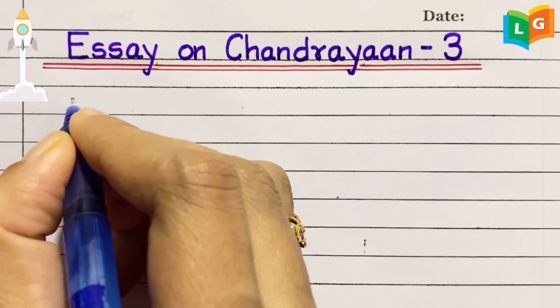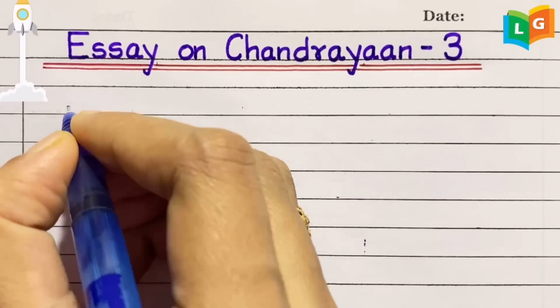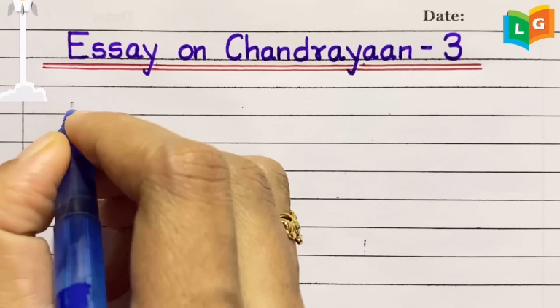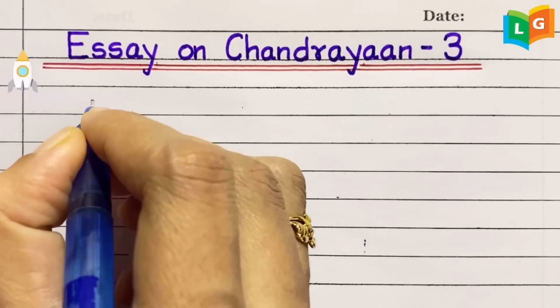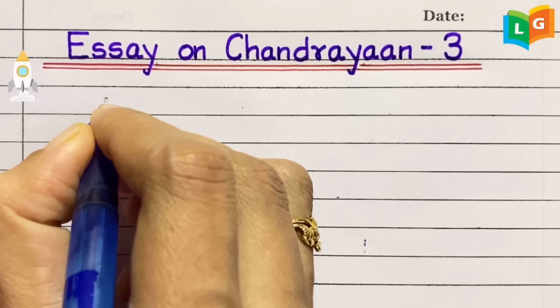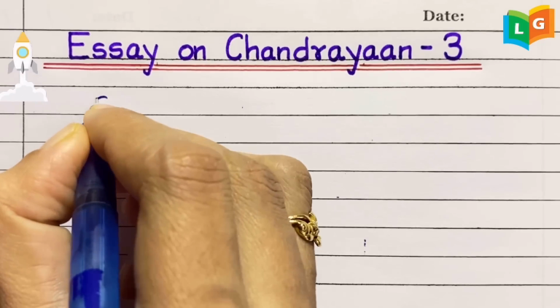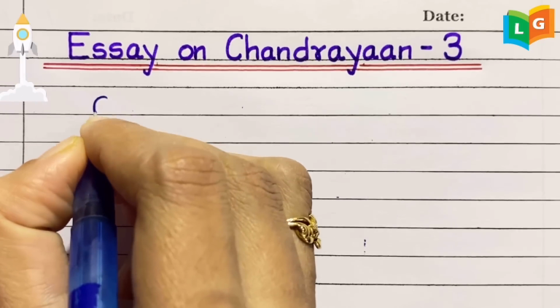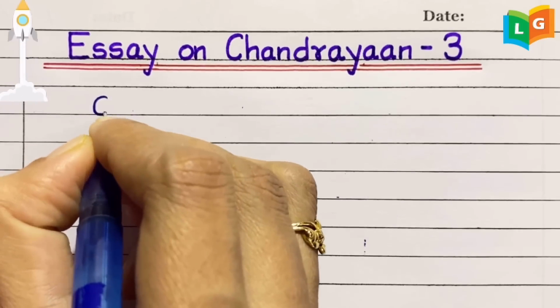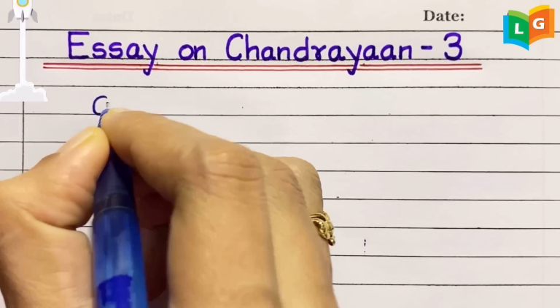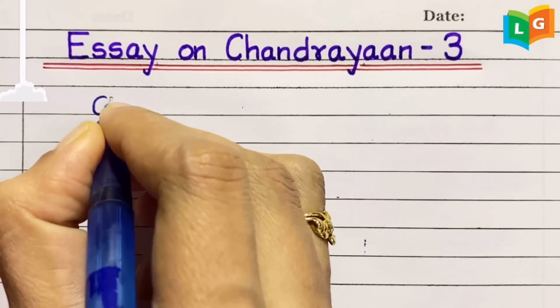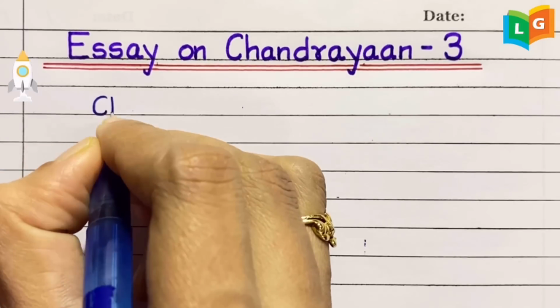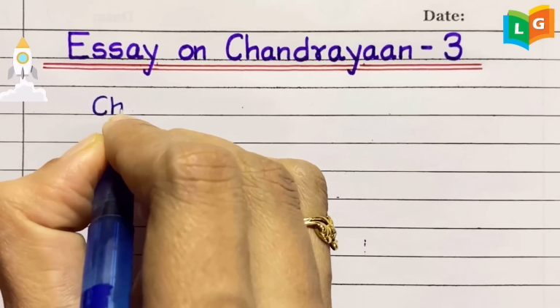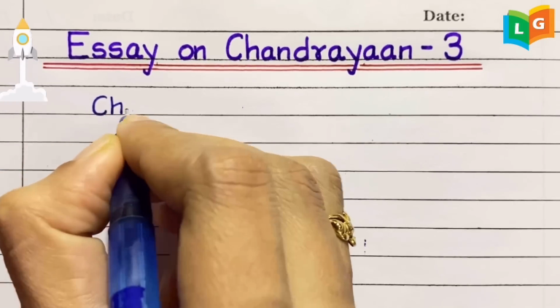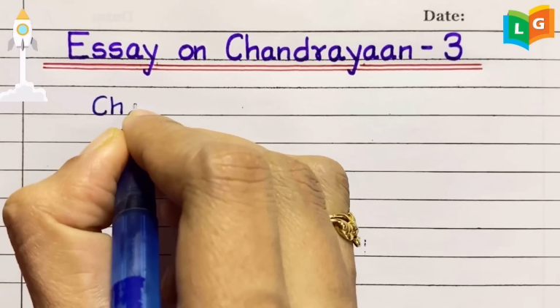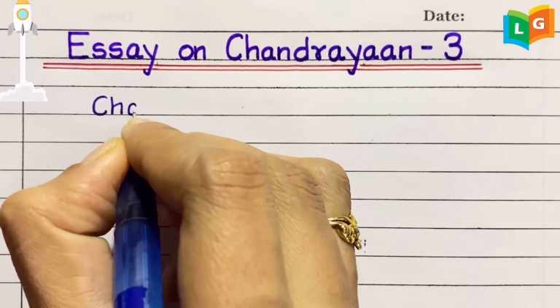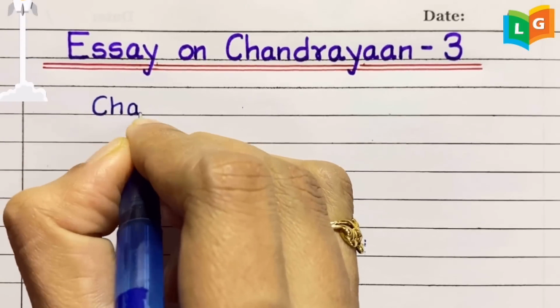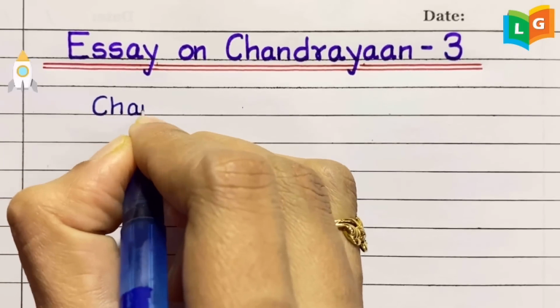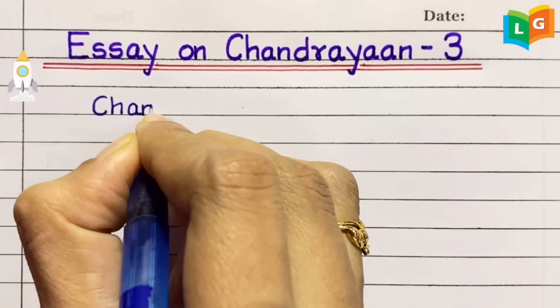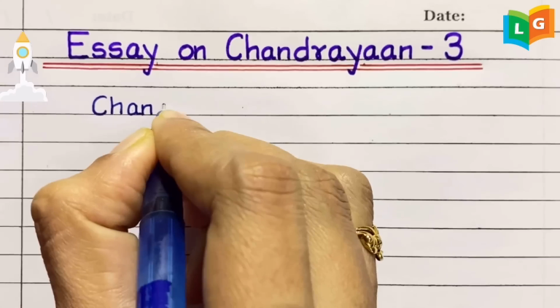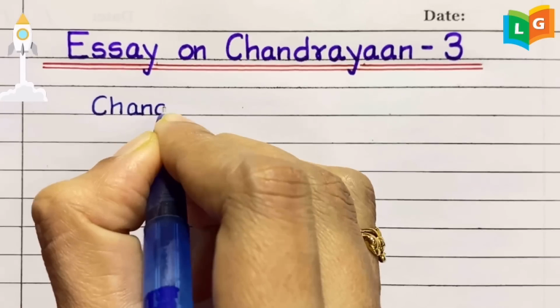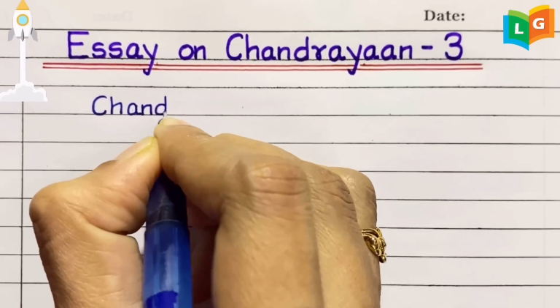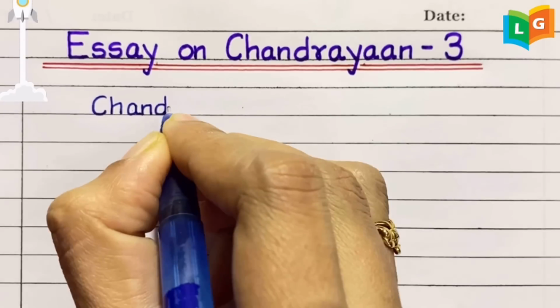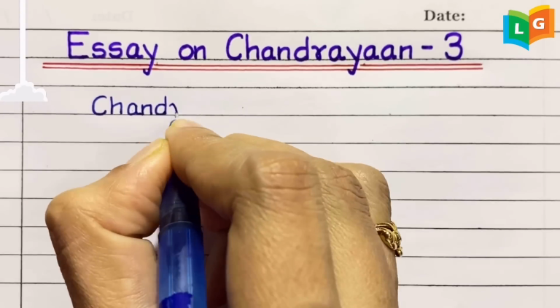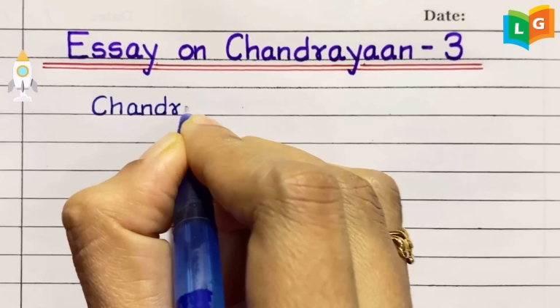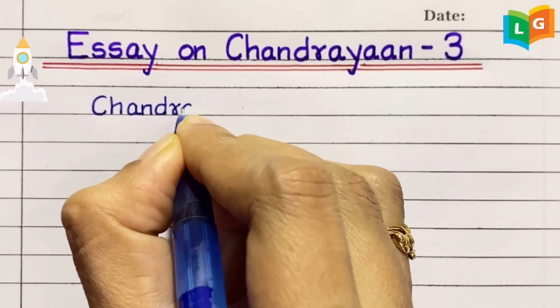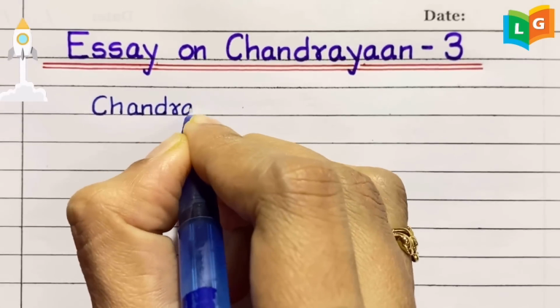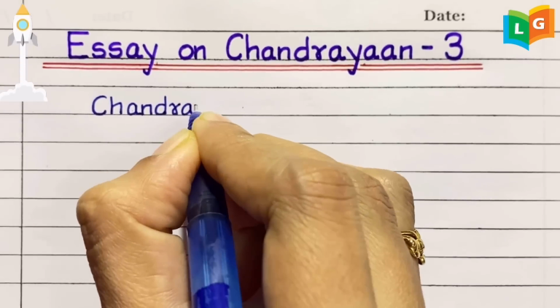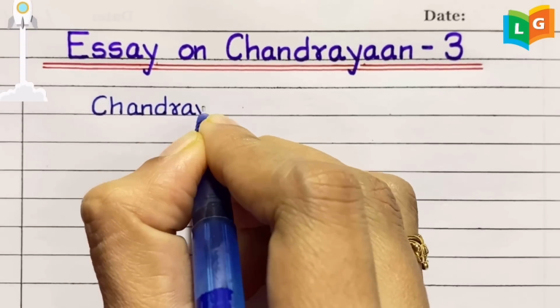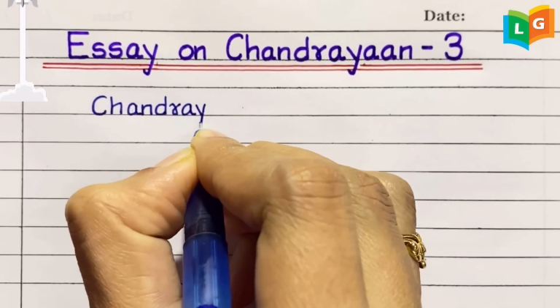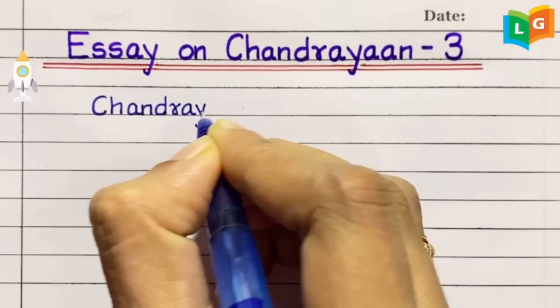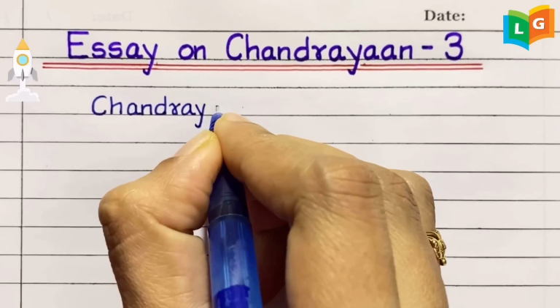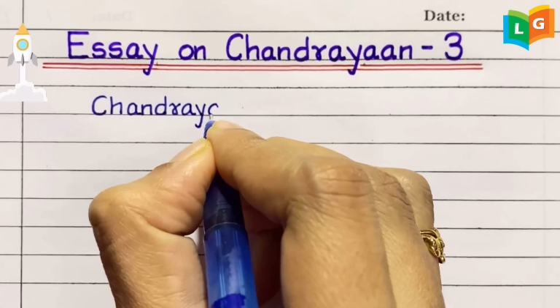Hello friends, today we are going to learn and write a short essay on Chandrayaan 3.